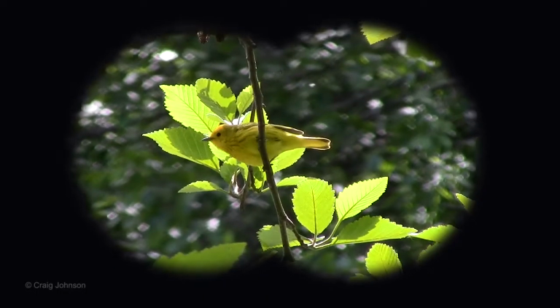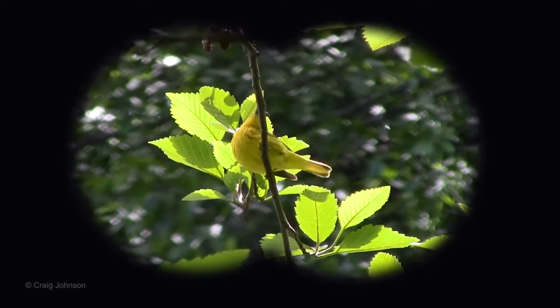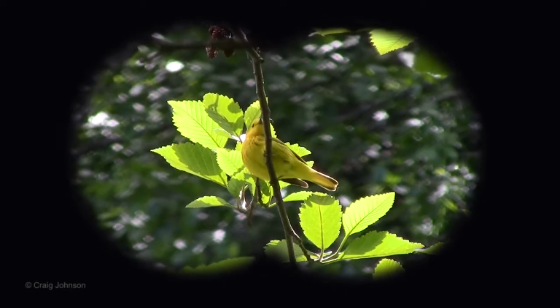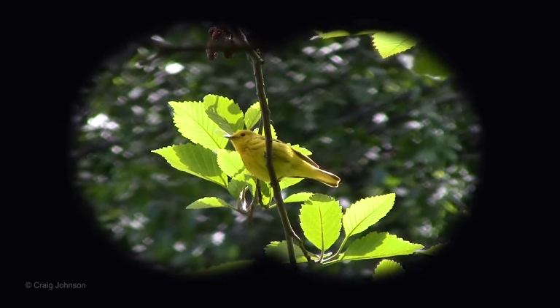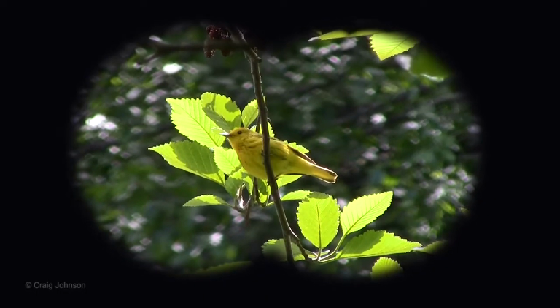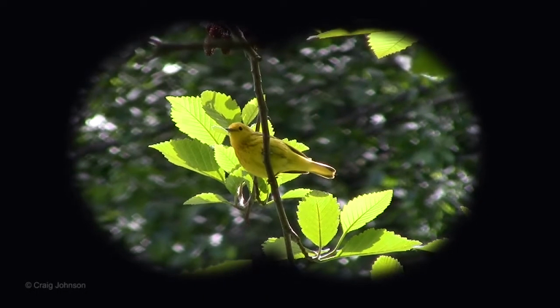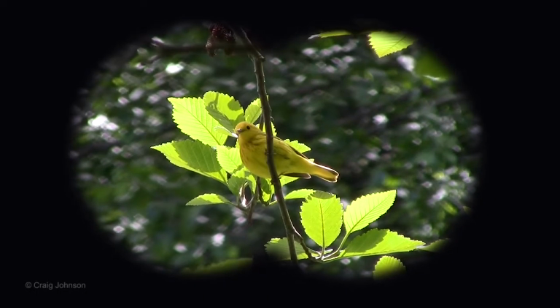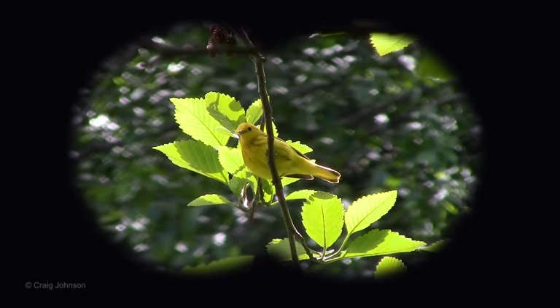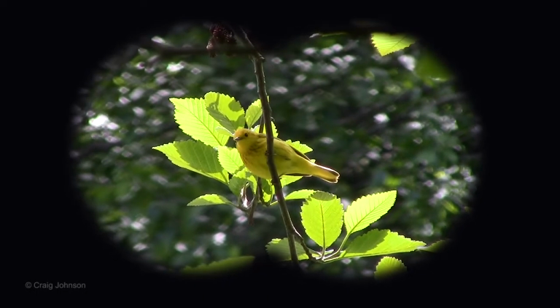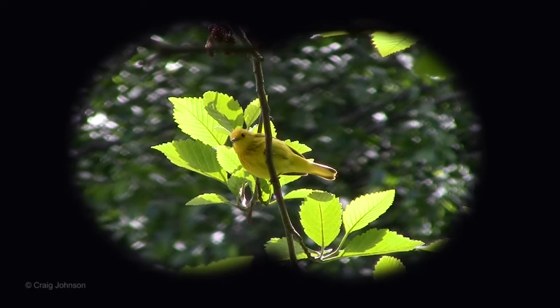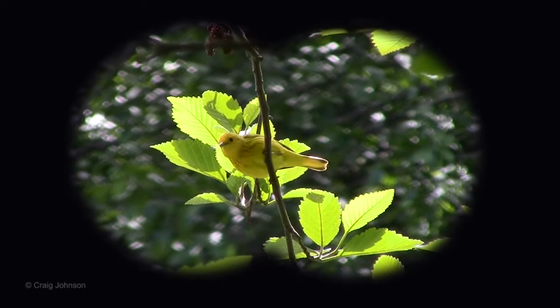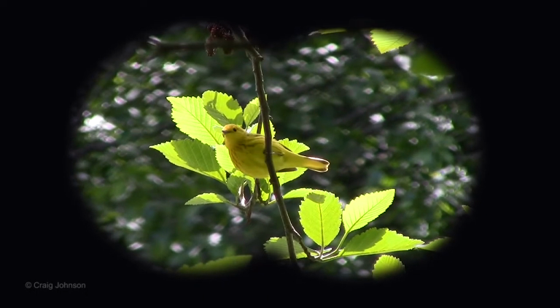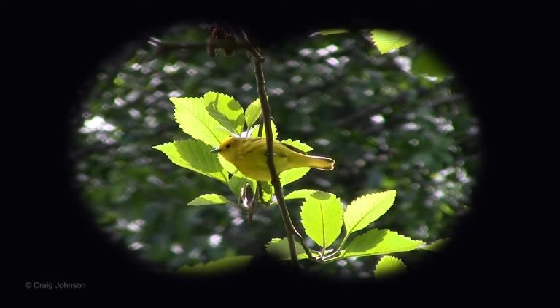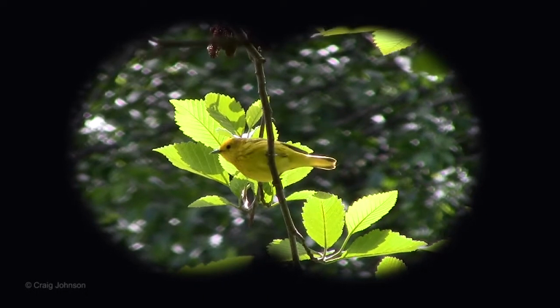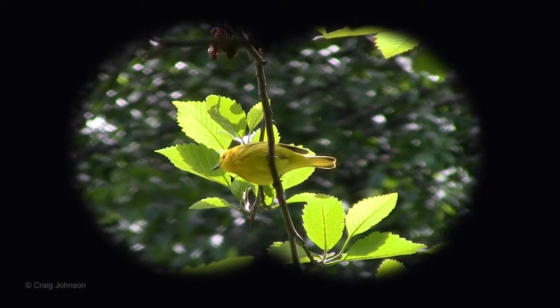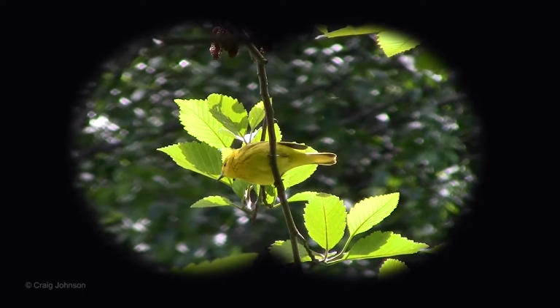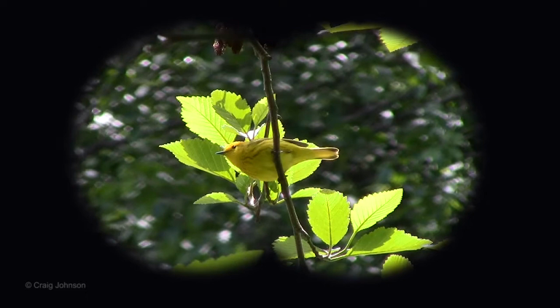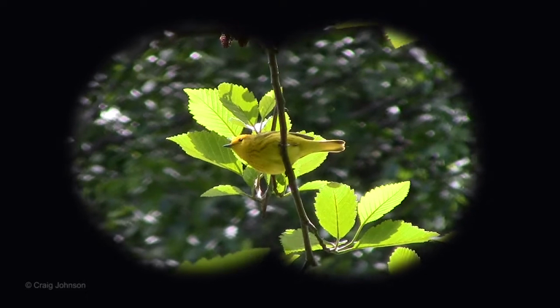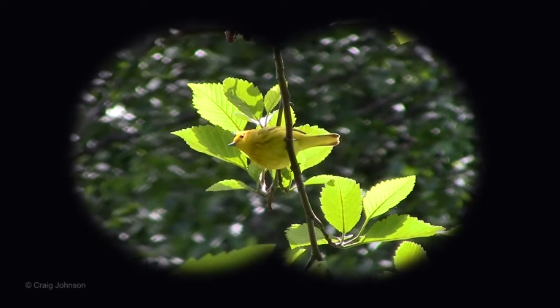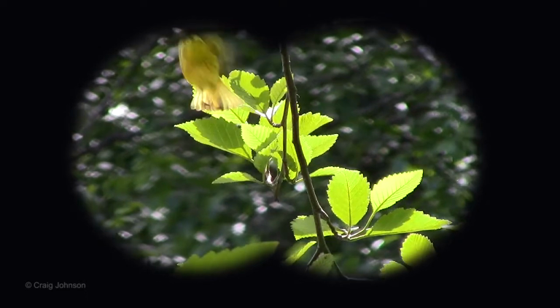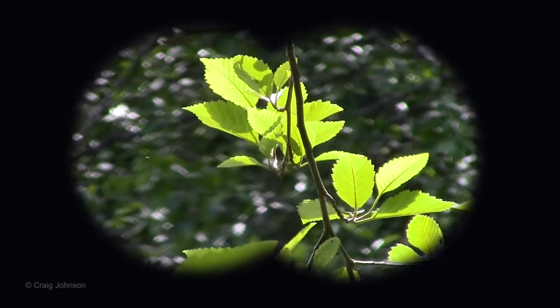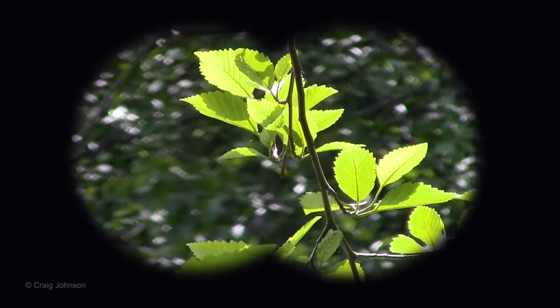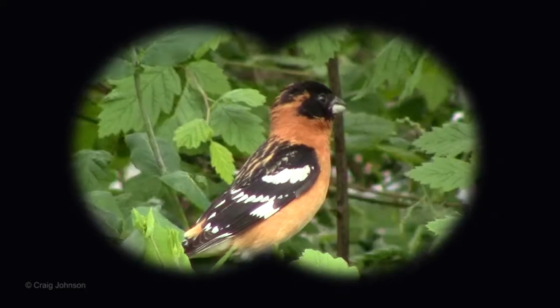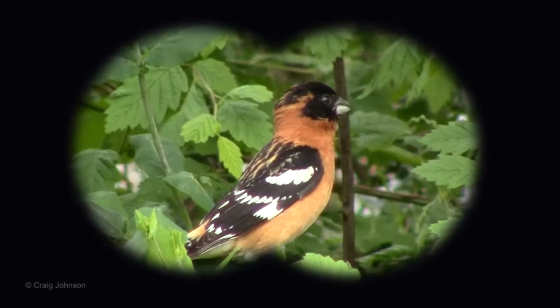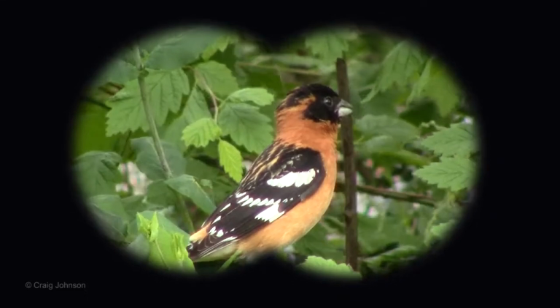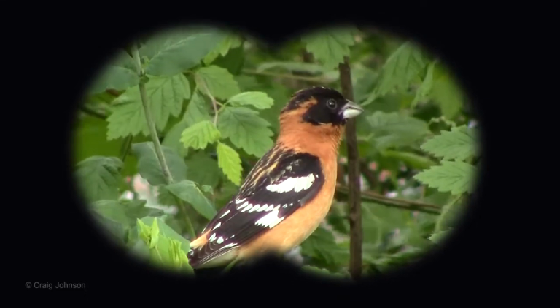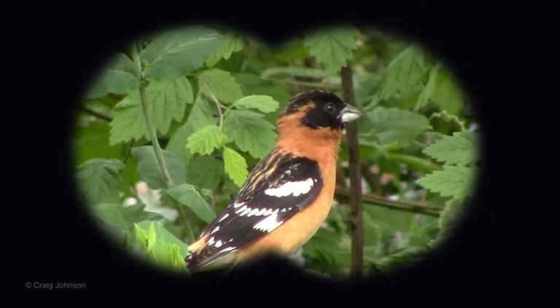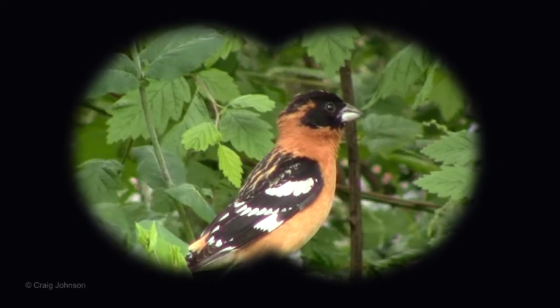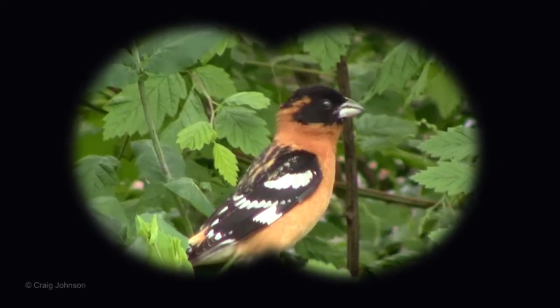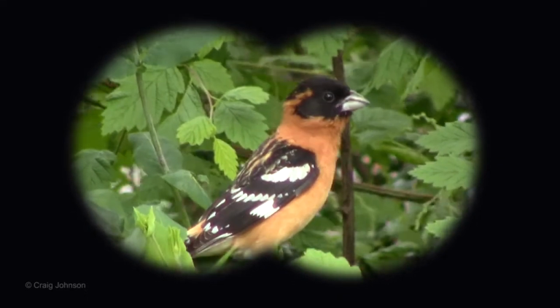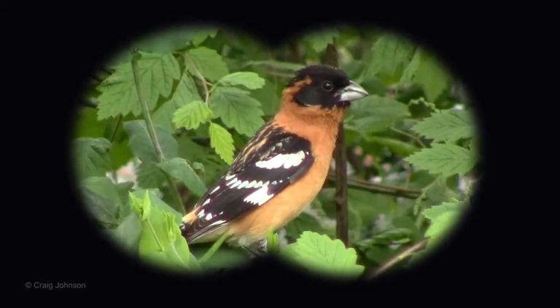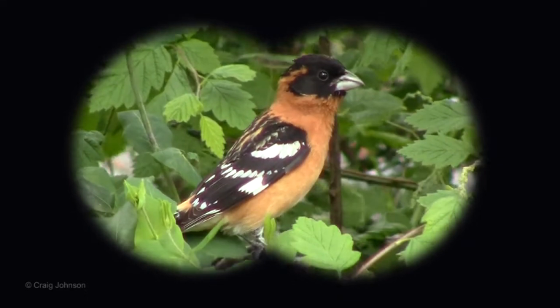Overhead, birds like yellow warblers may be seen, as well as black-headed grosbeaks.